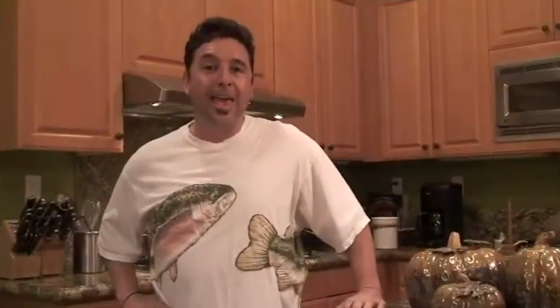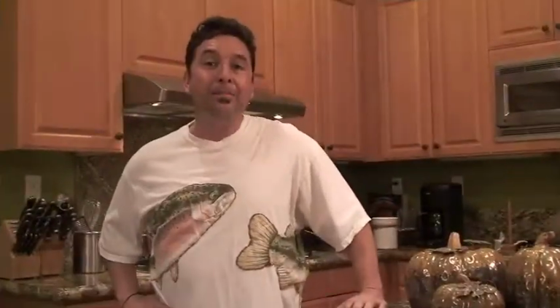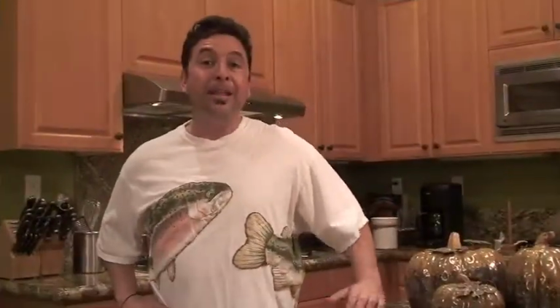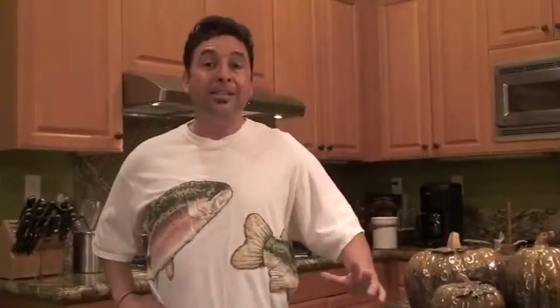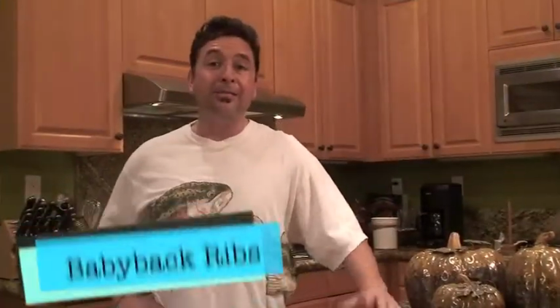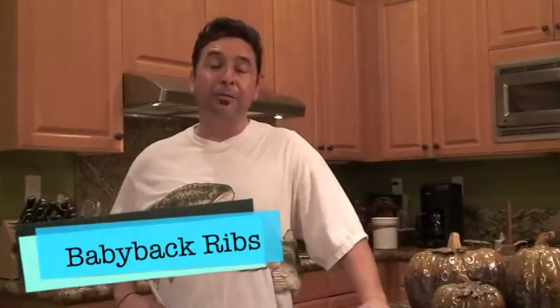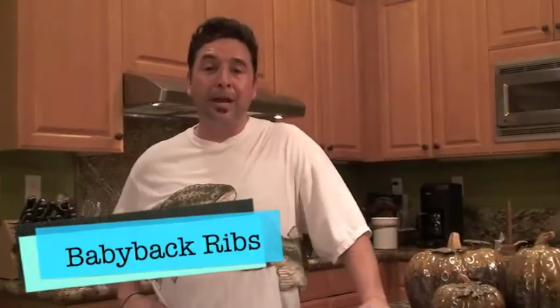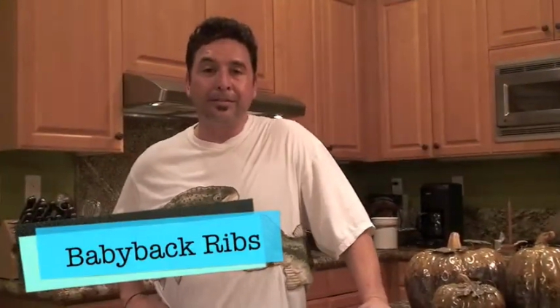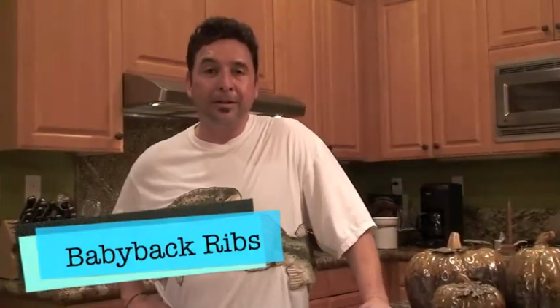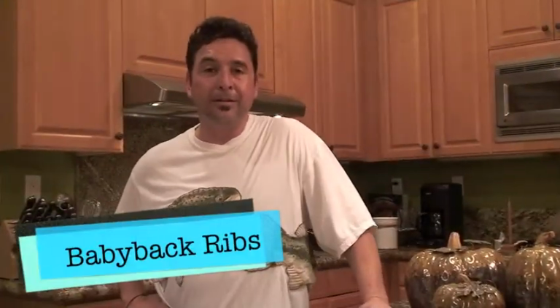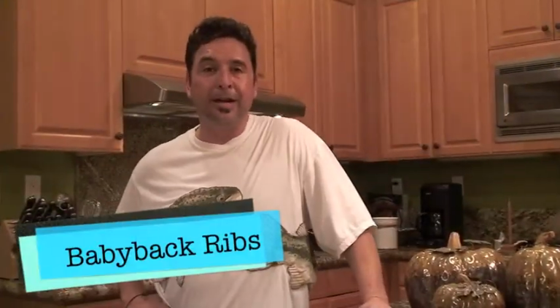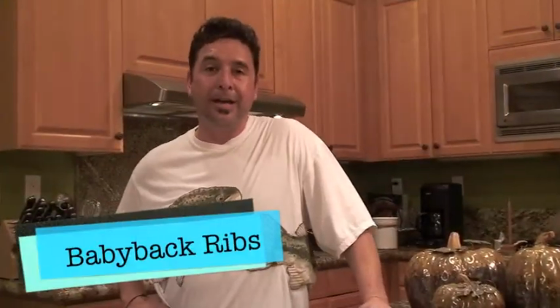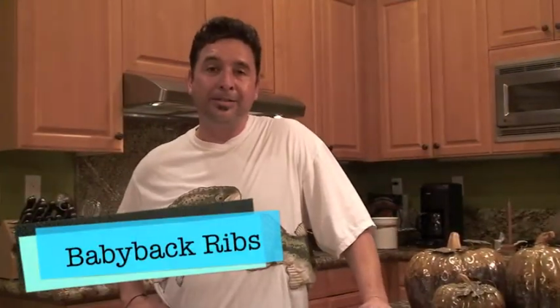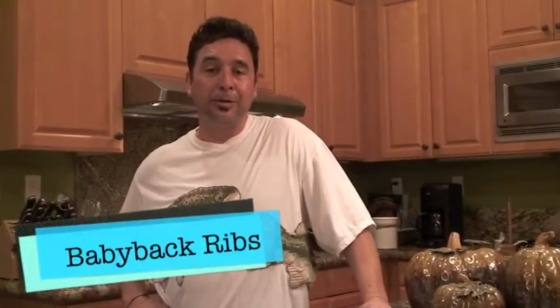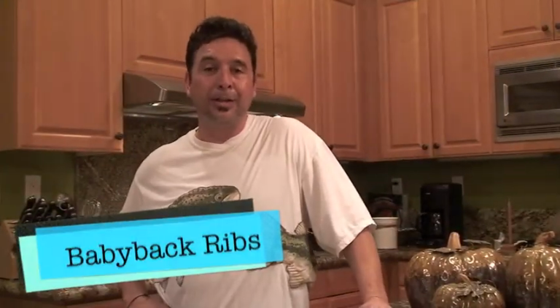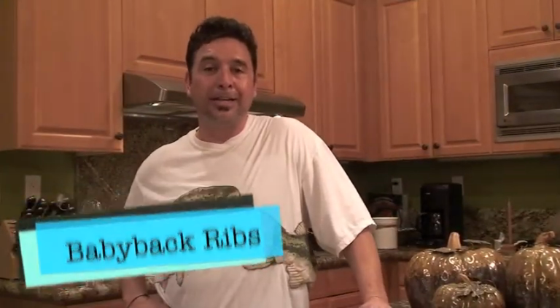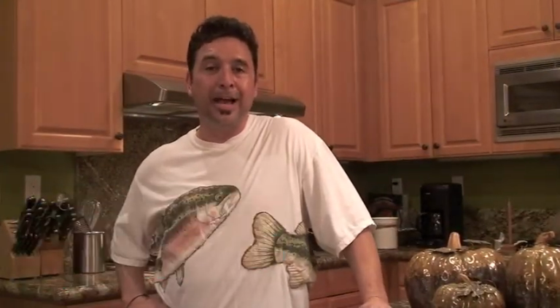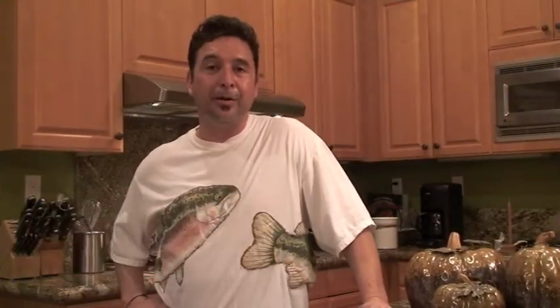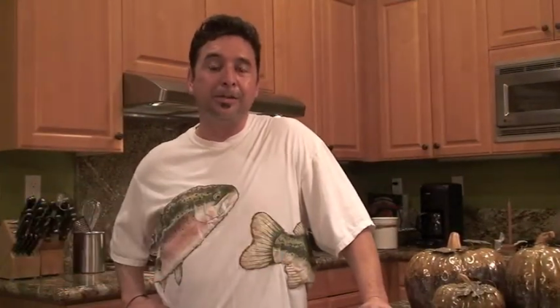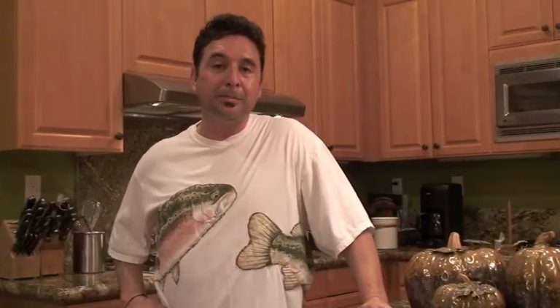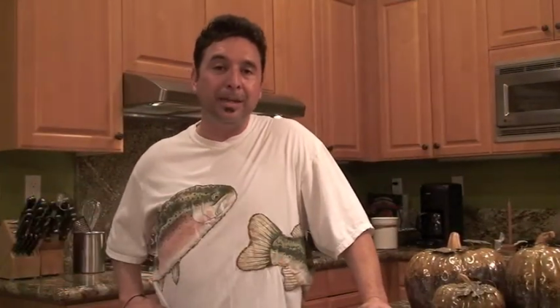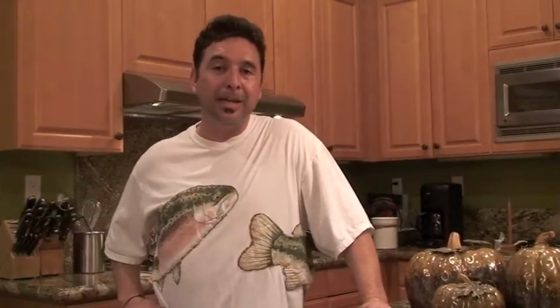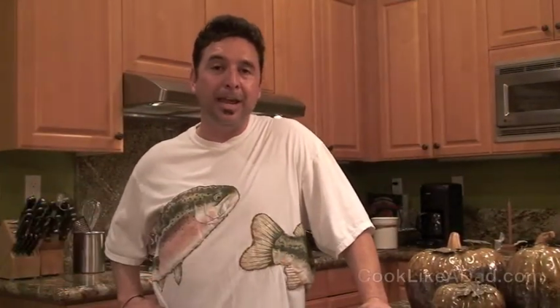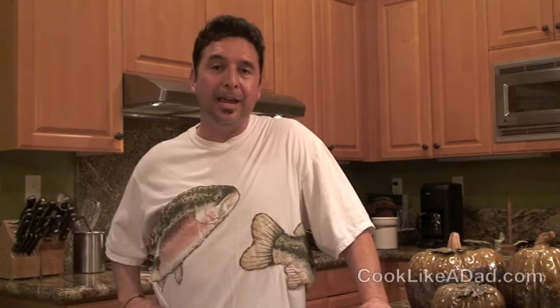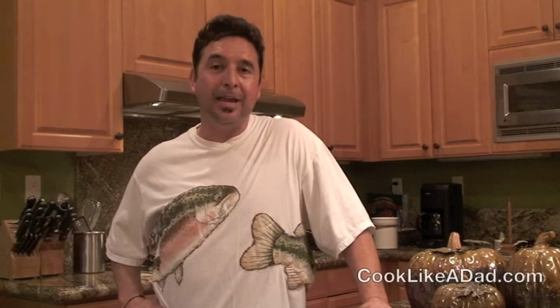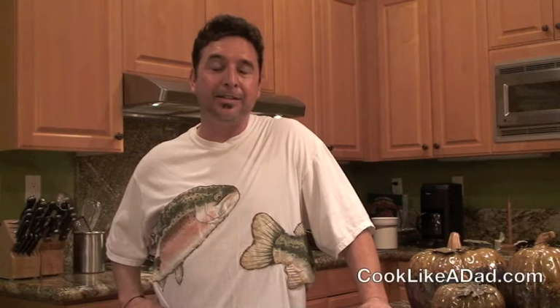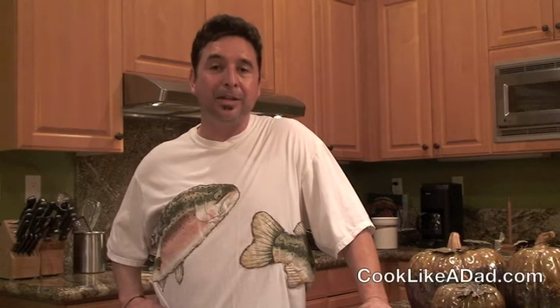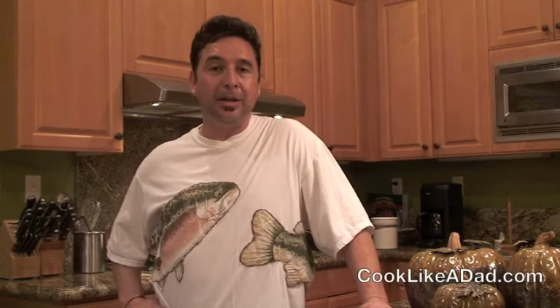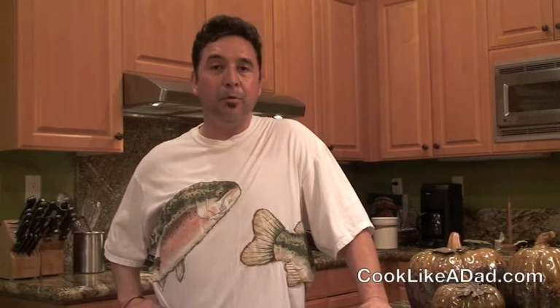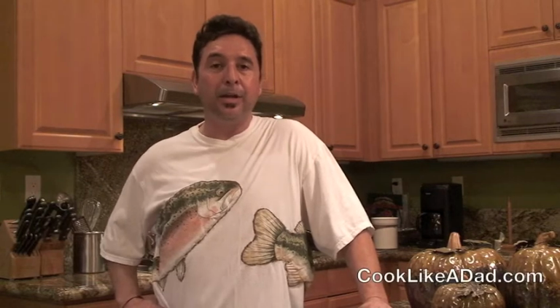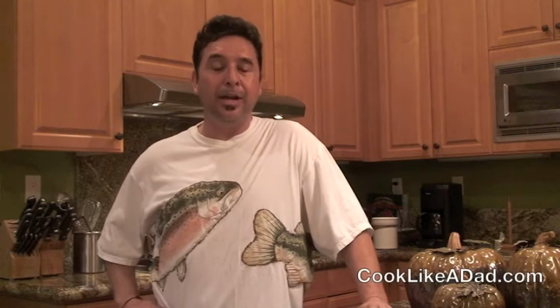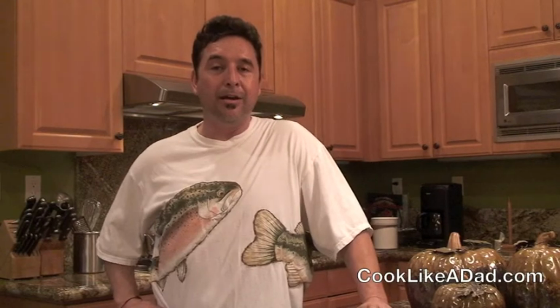Happy Thanksgiving, everyone out there. This is Cook Like a Dad, RJ speaking.